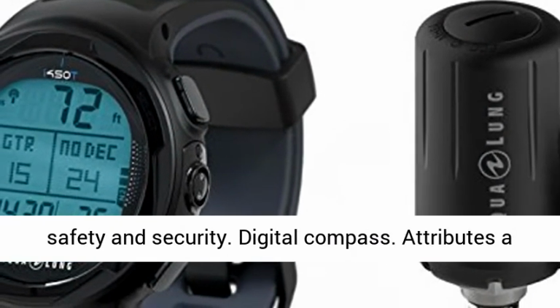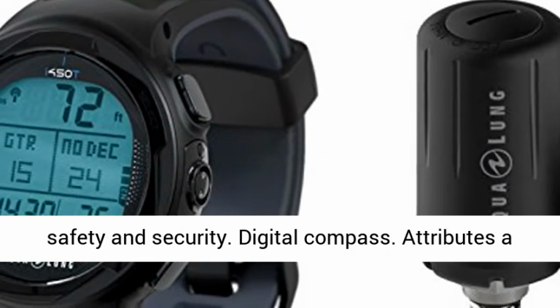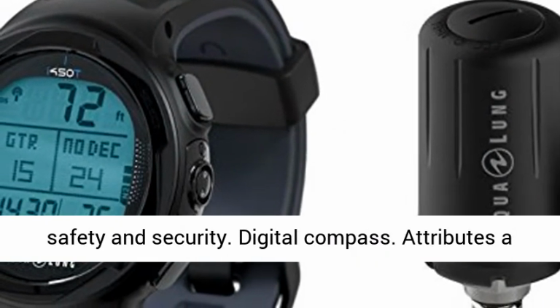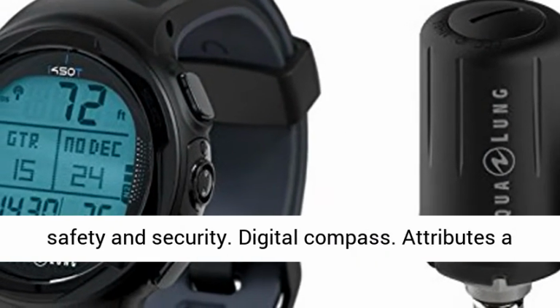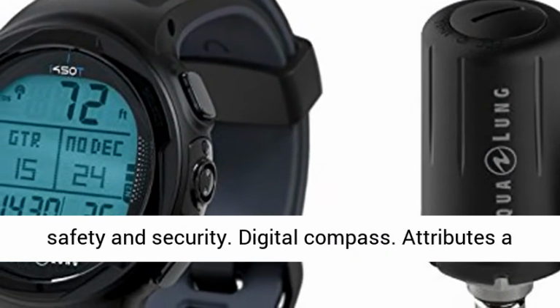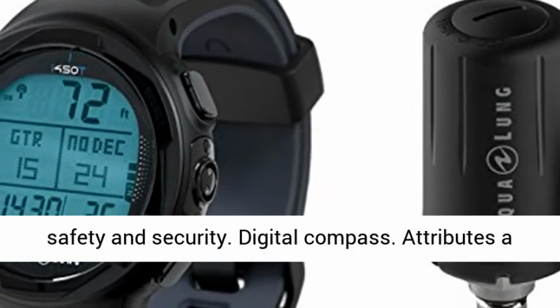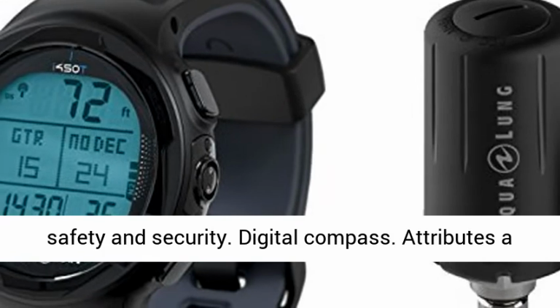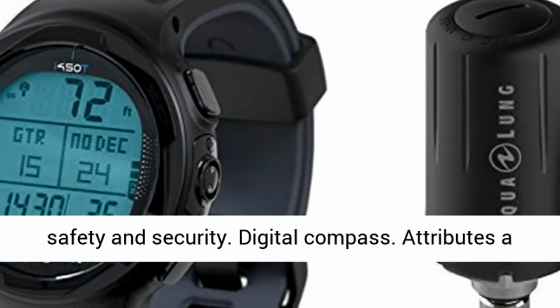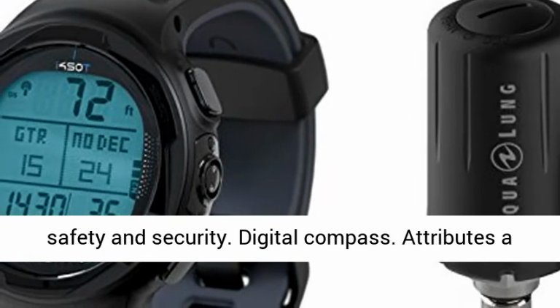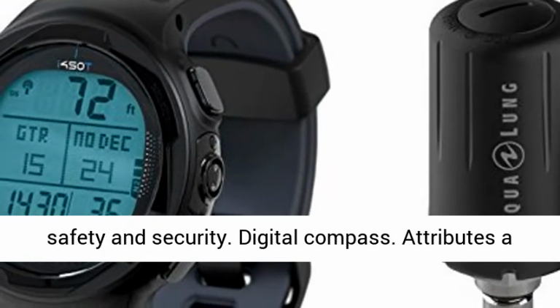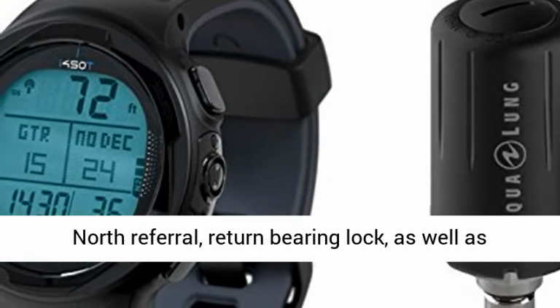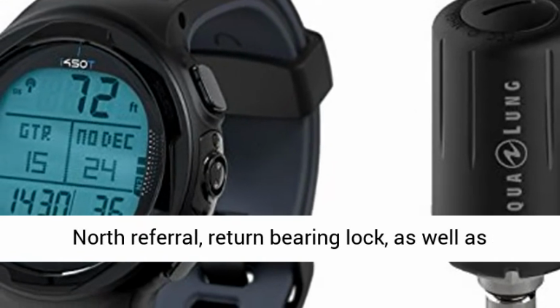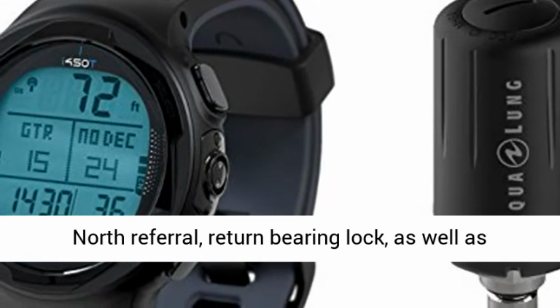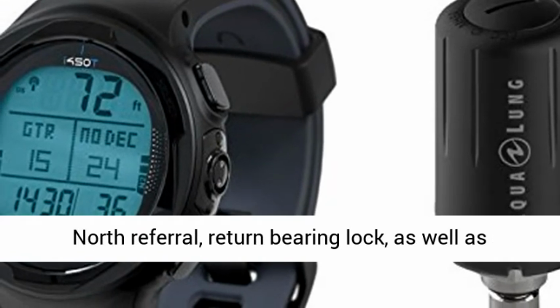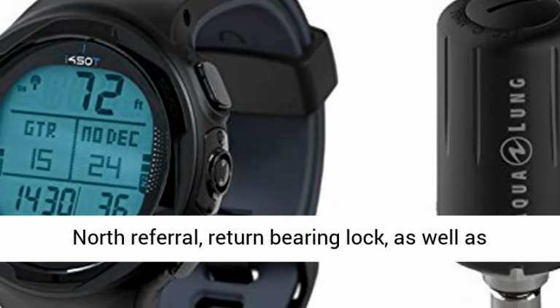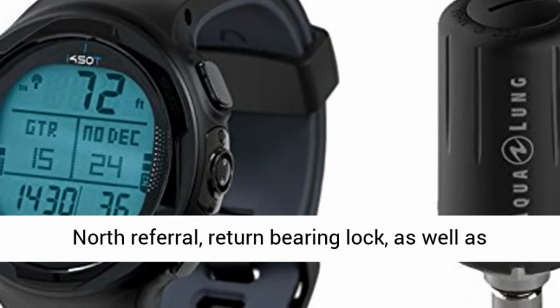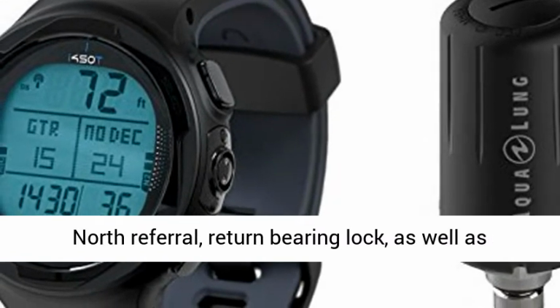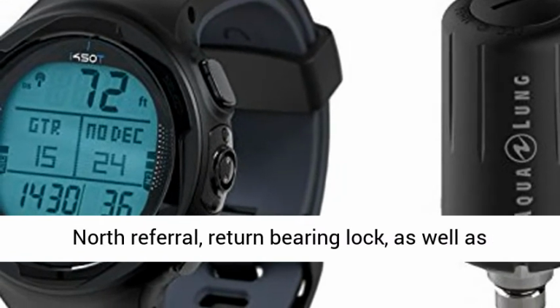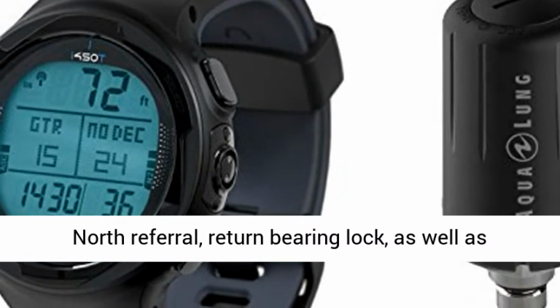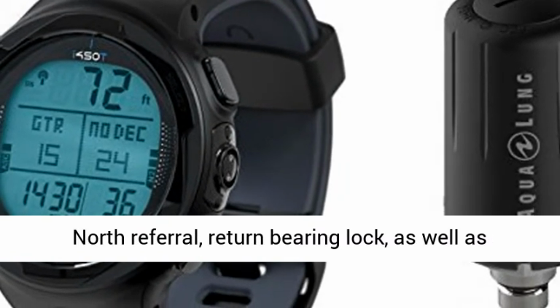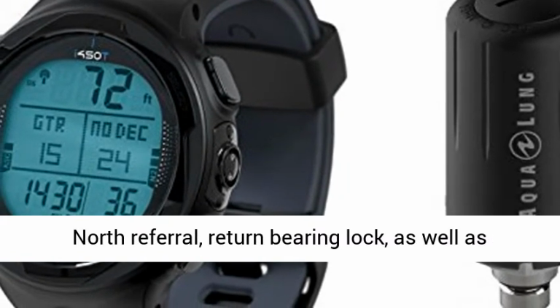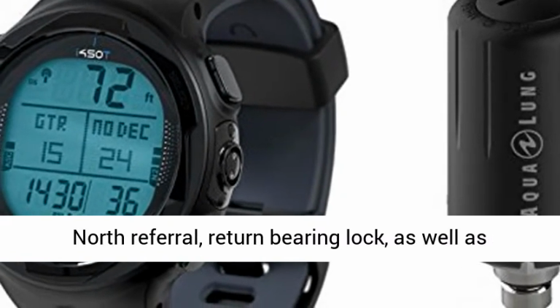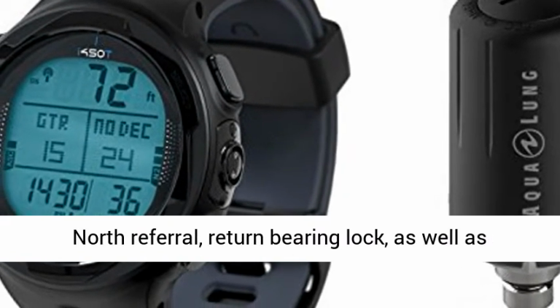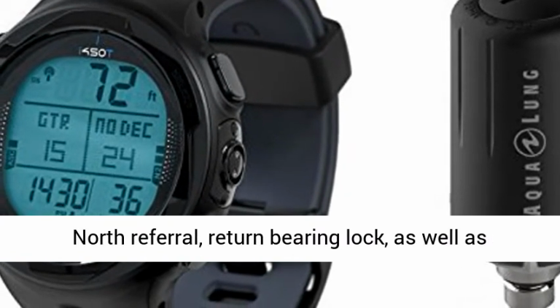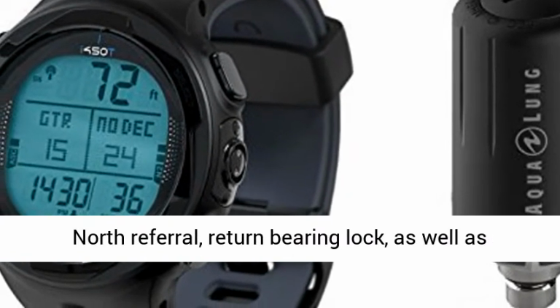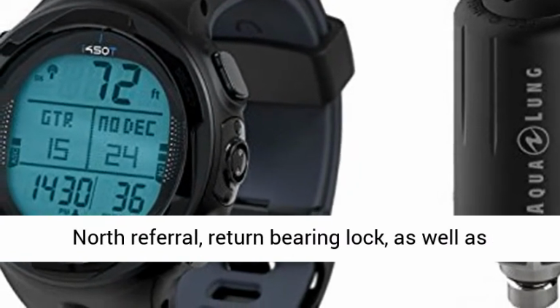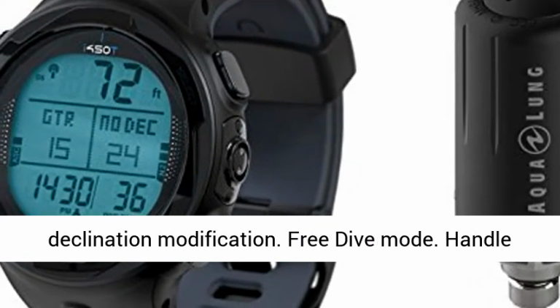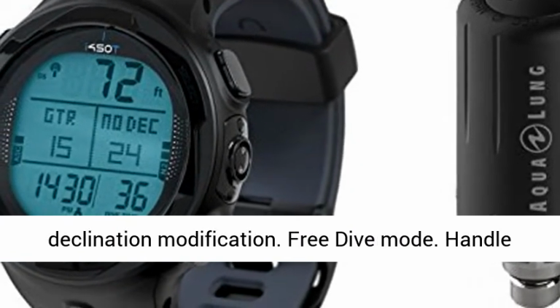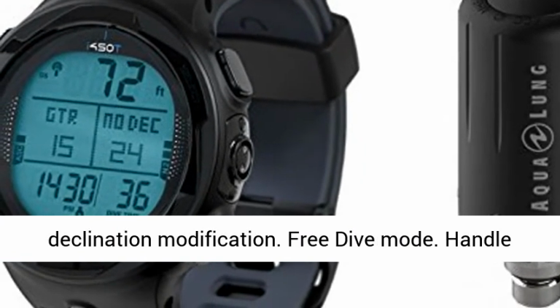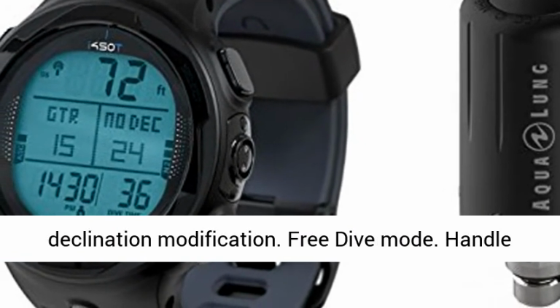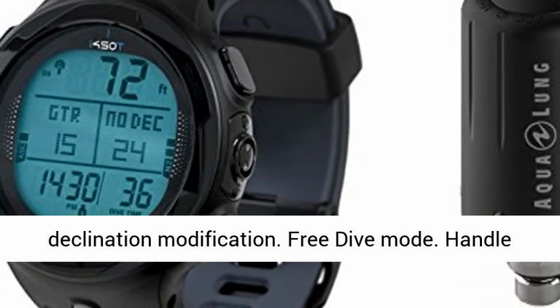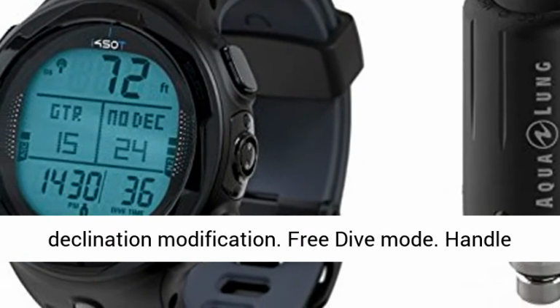Digital compass. Attributes of north referral, return bearing lock, as well as declination modification.